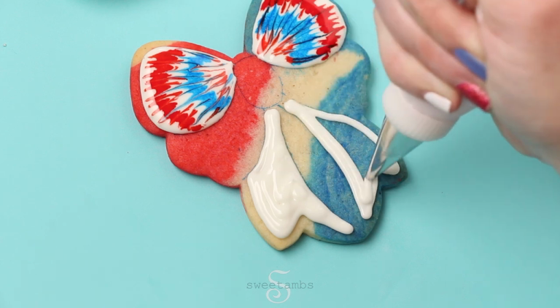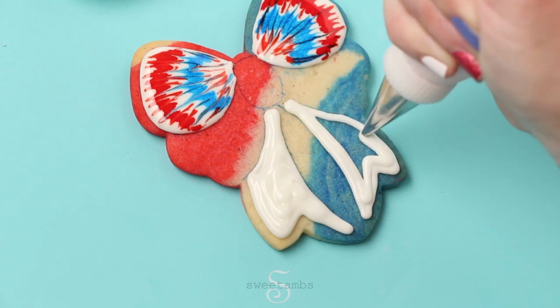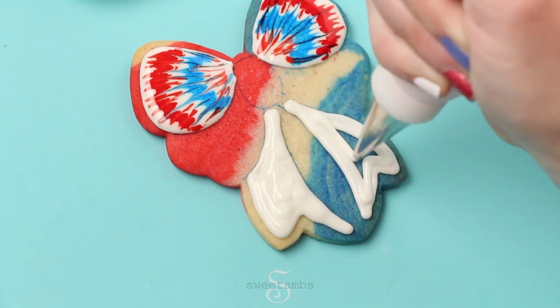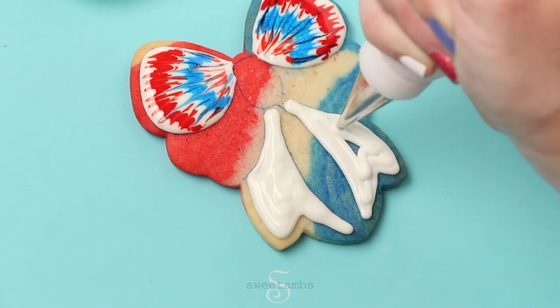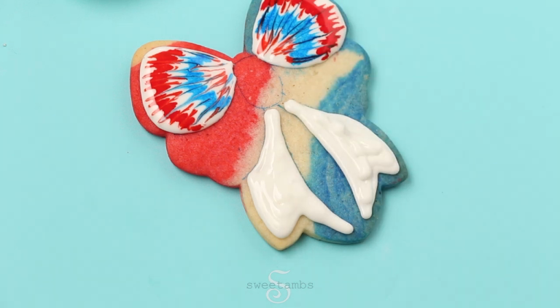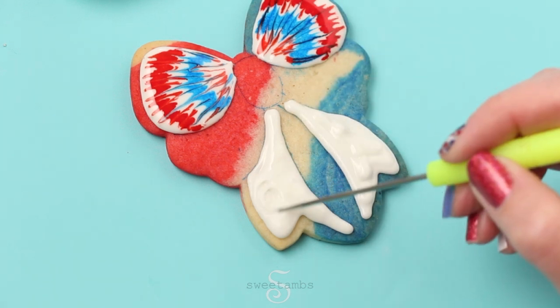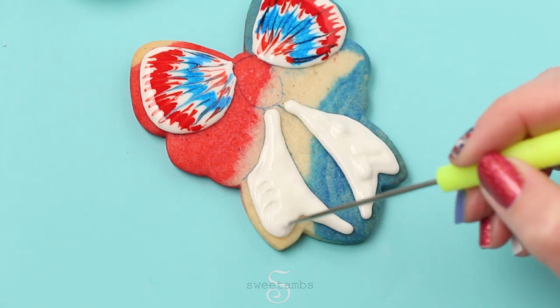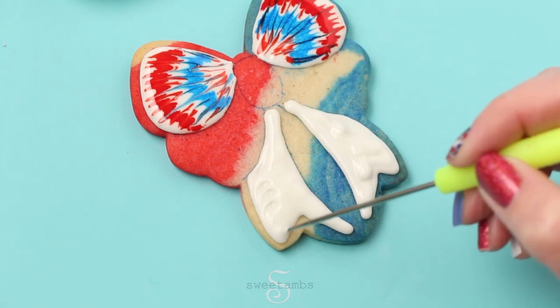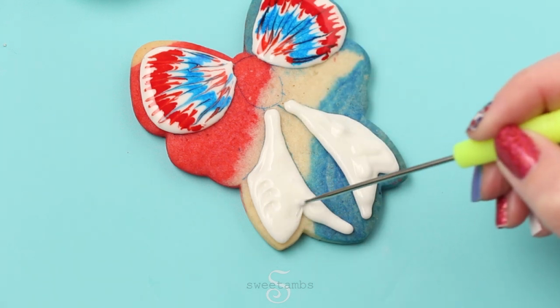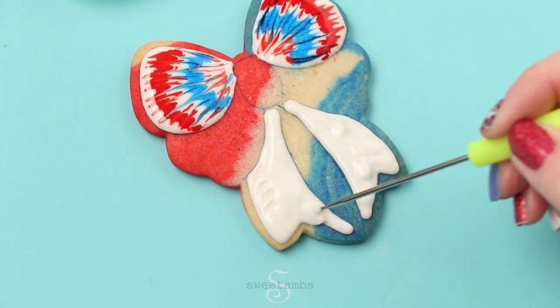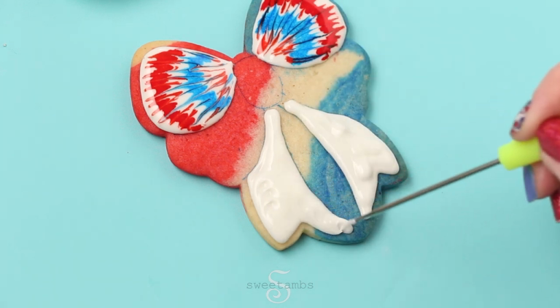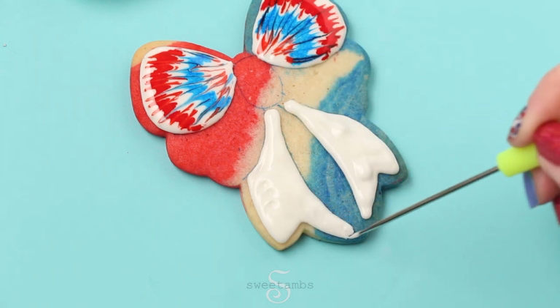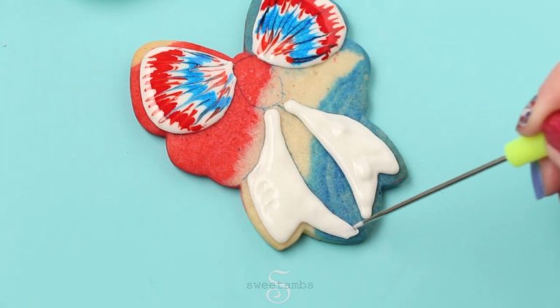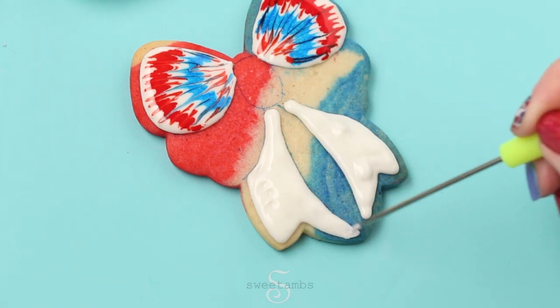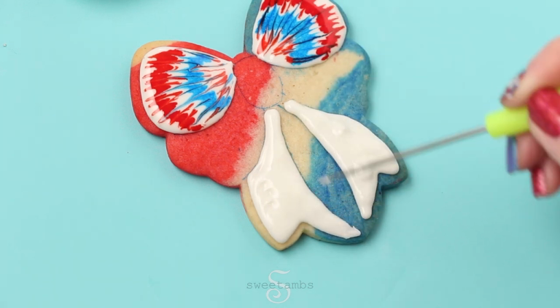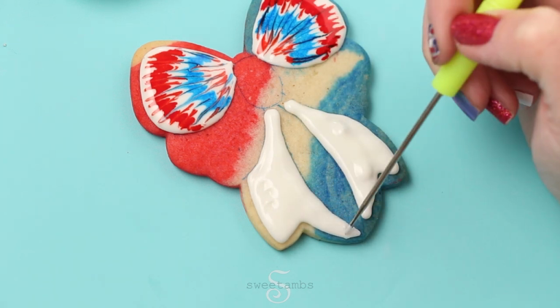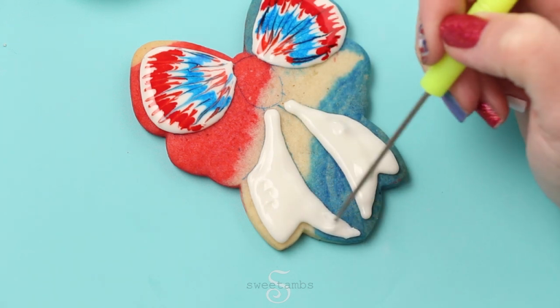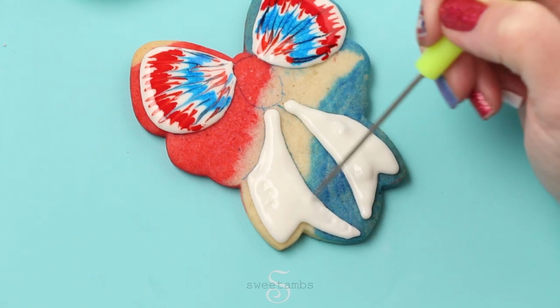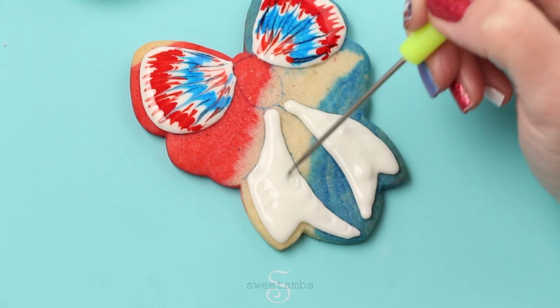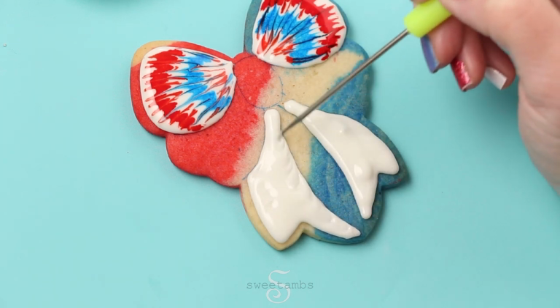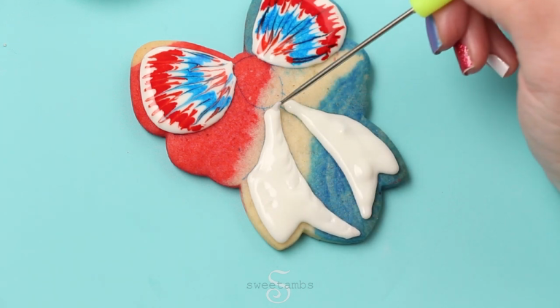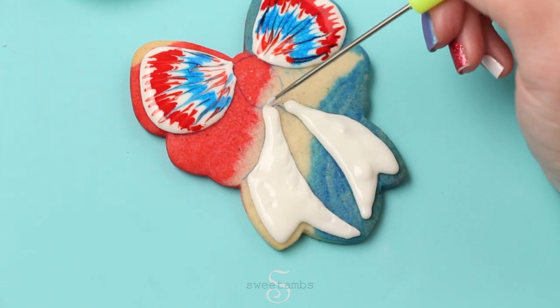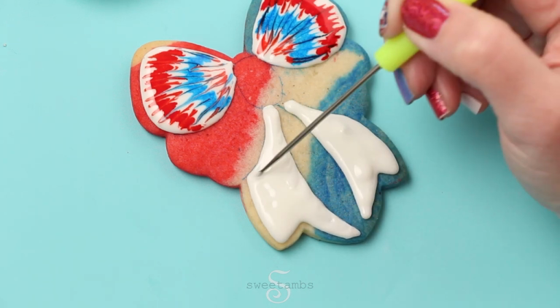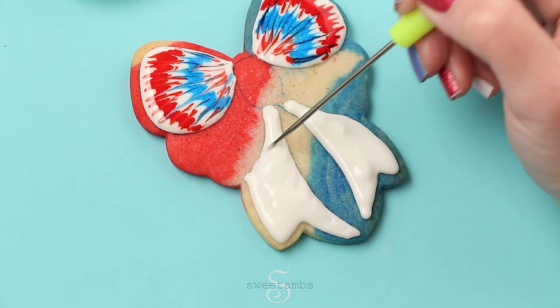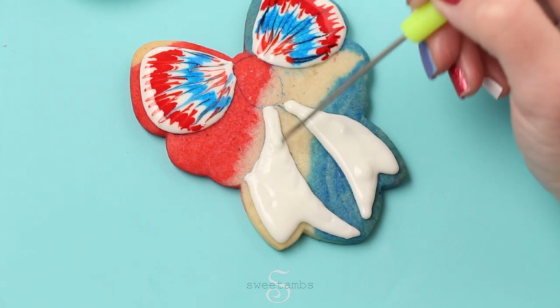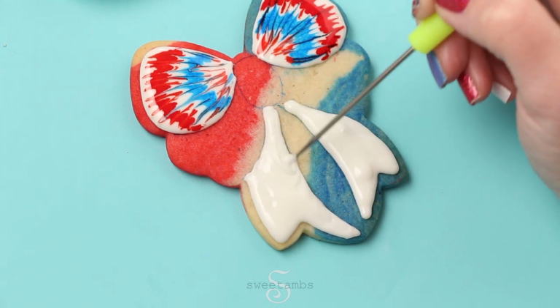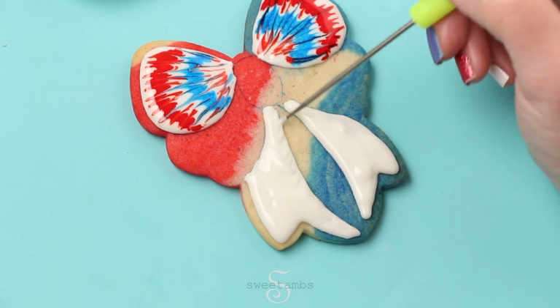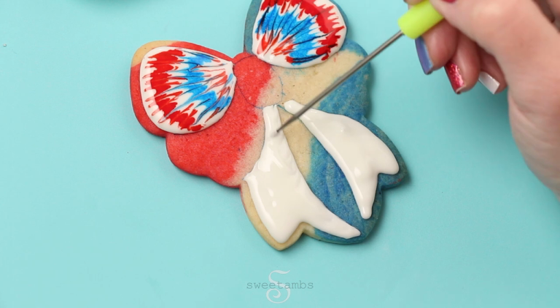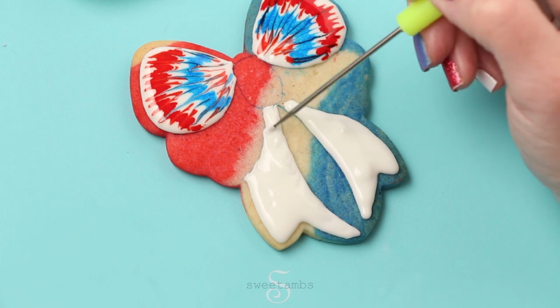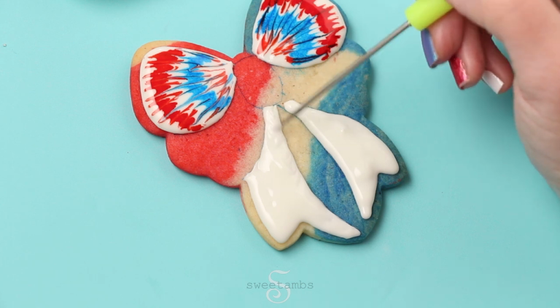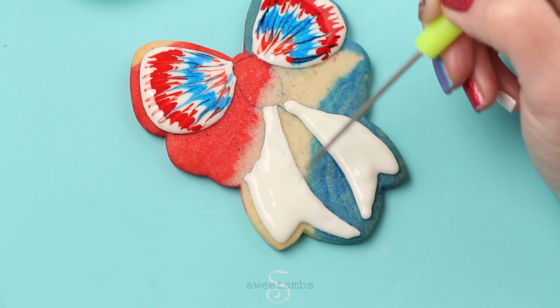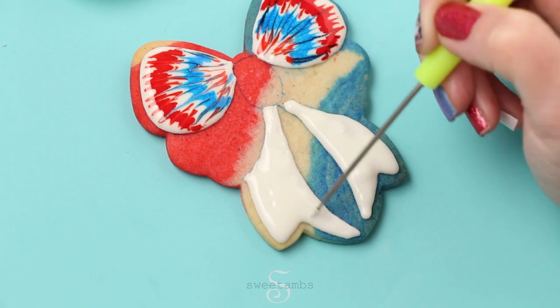I made these for the 4th of July, but you can use any colors you like to make them for any occasion.